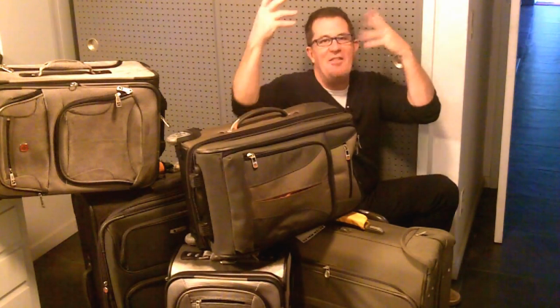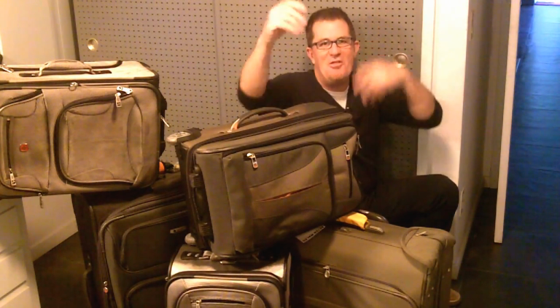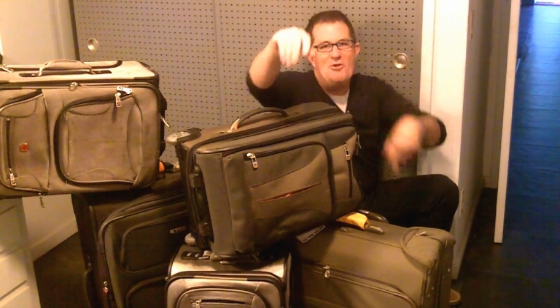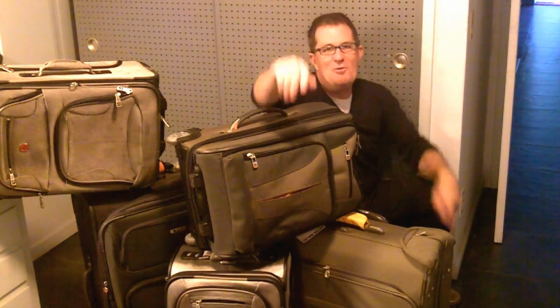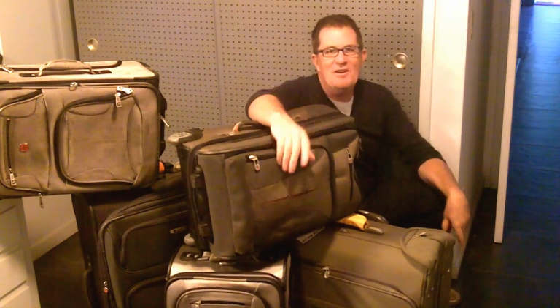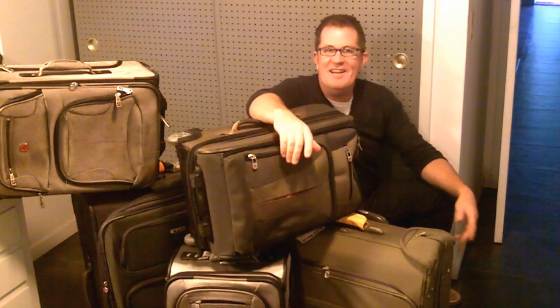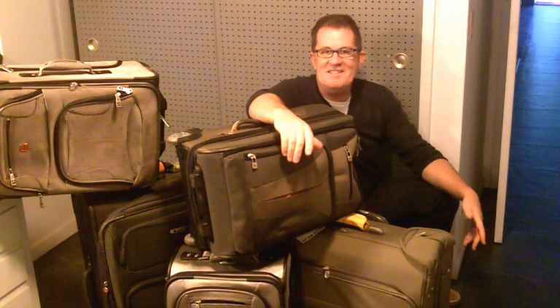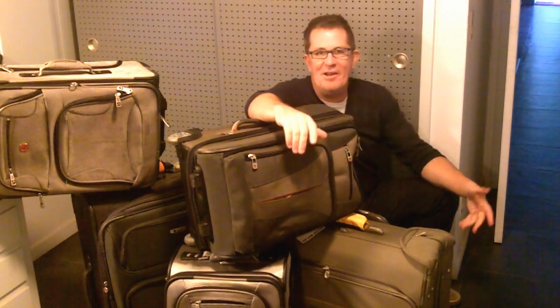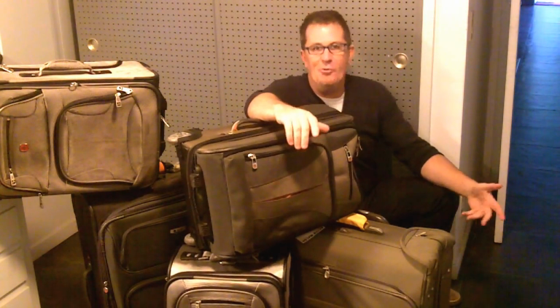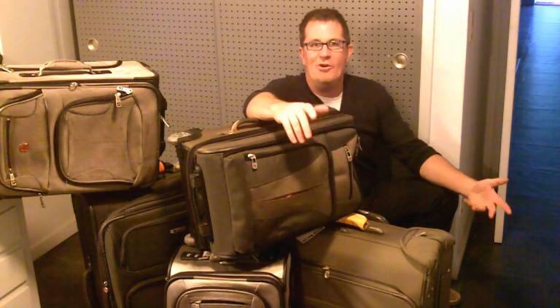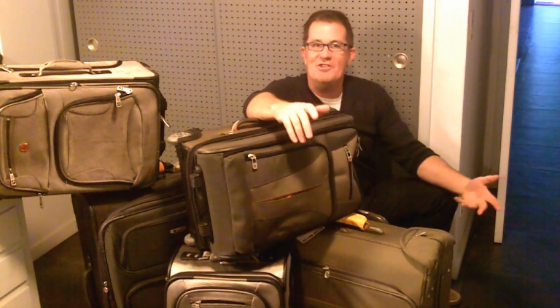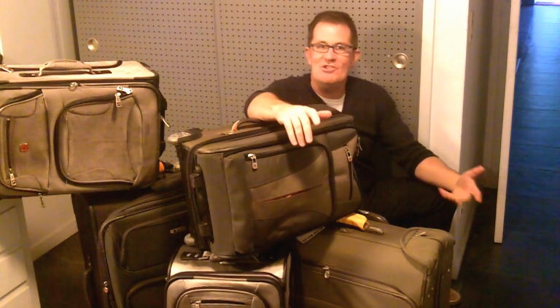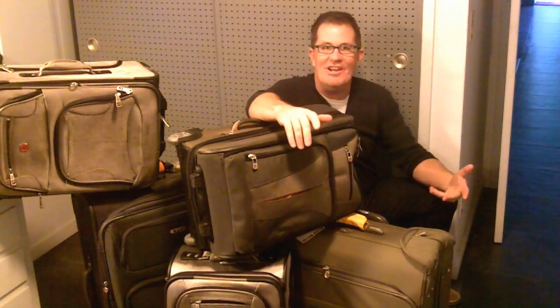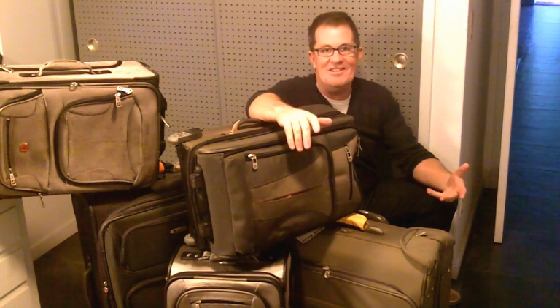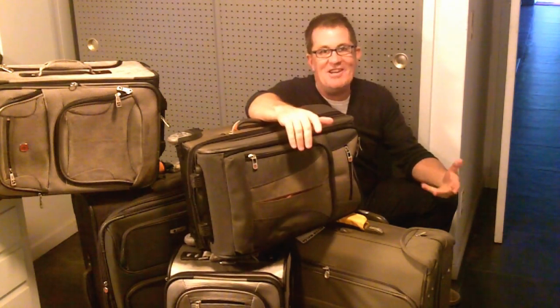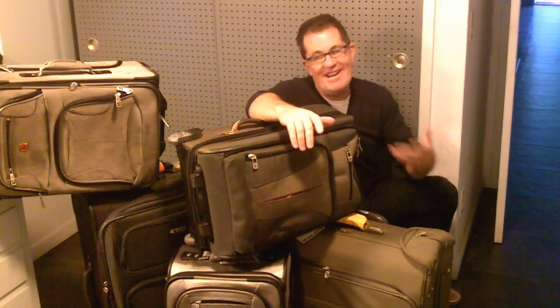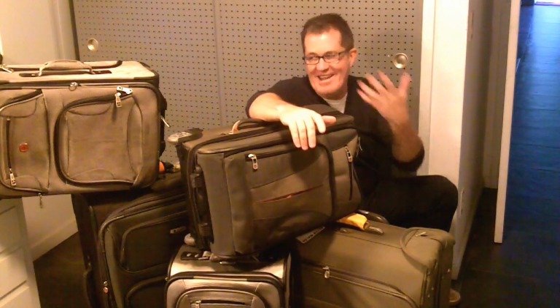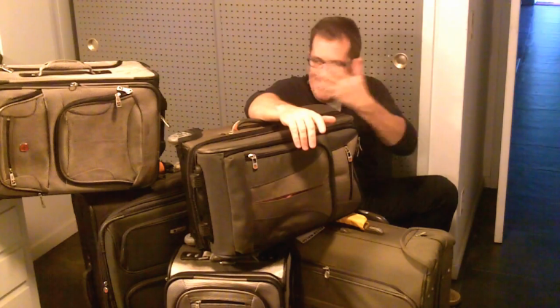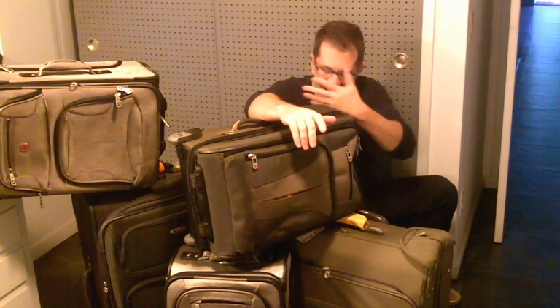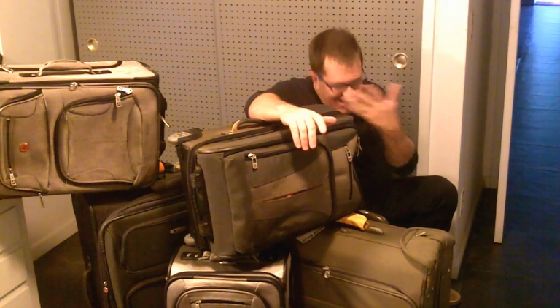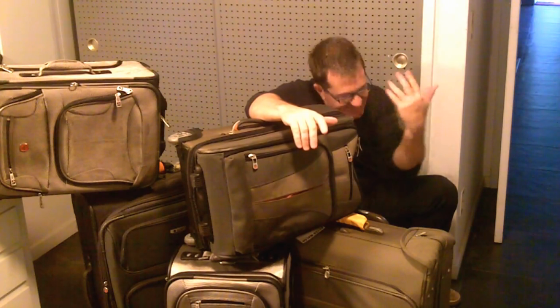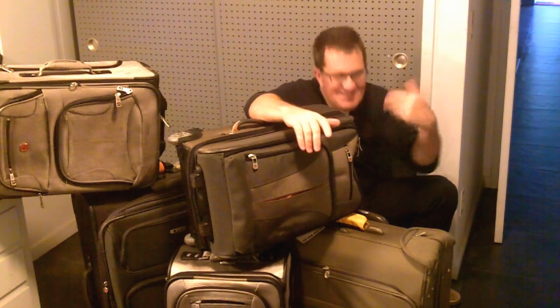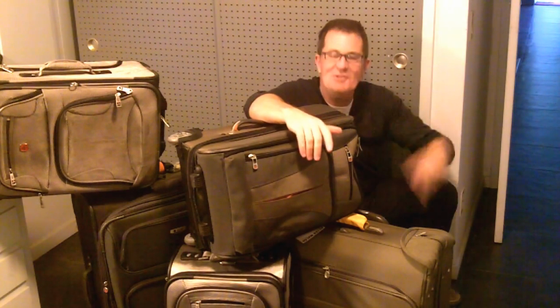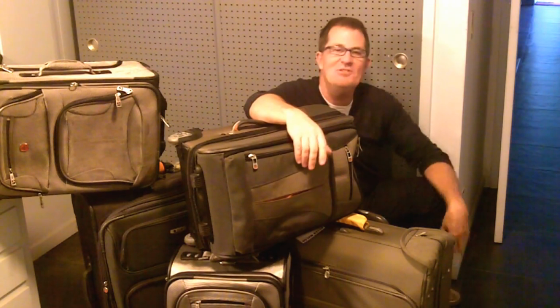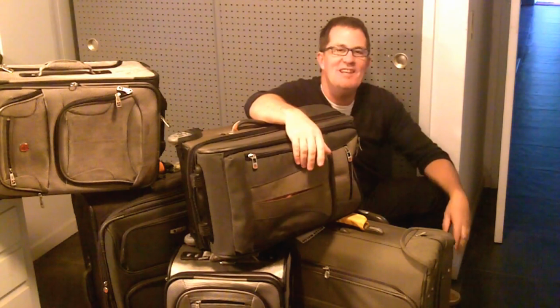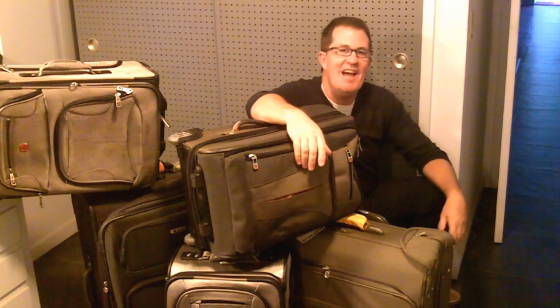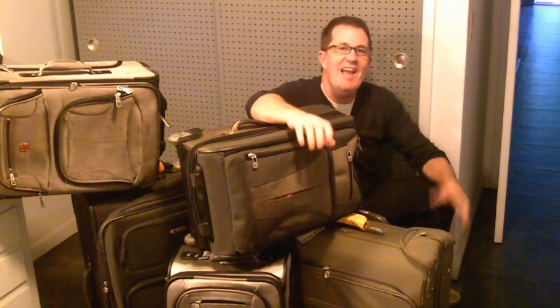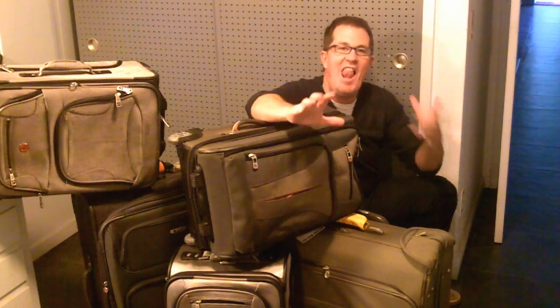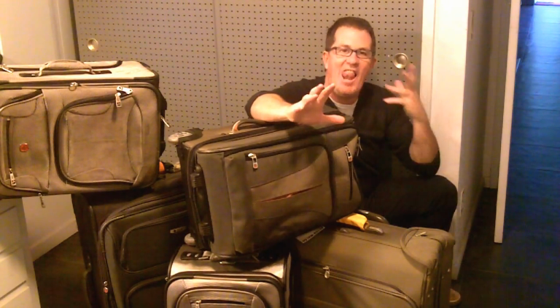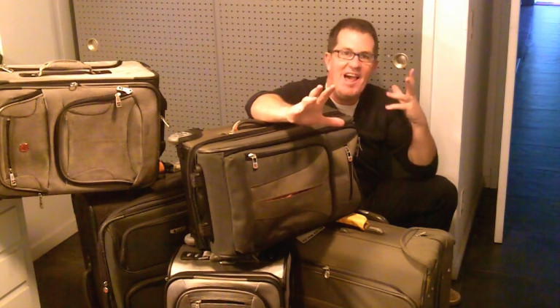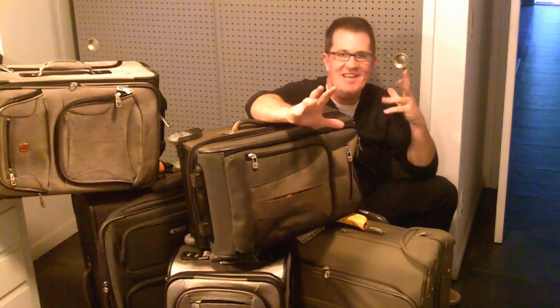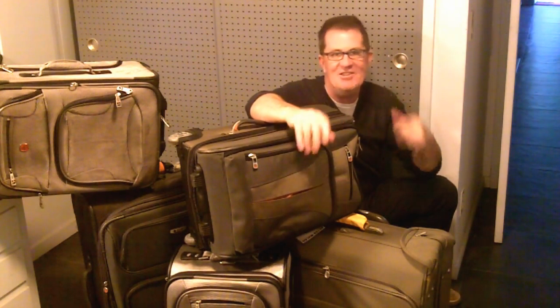Another 31 Days to Get Organized challenge. And here's the deal today: luggage.